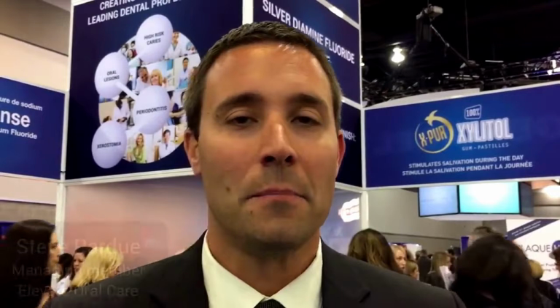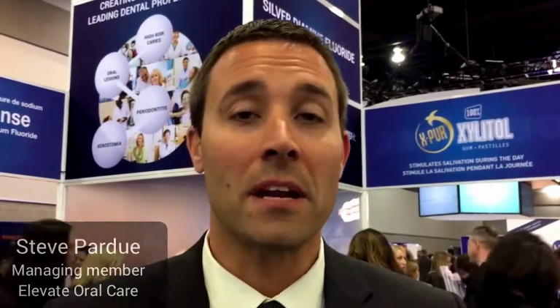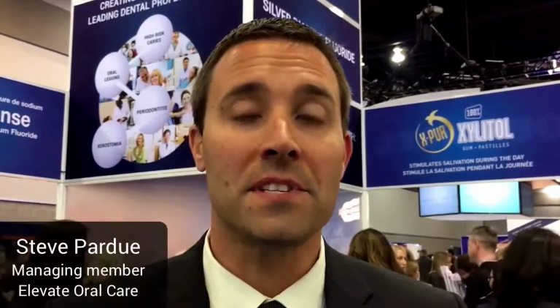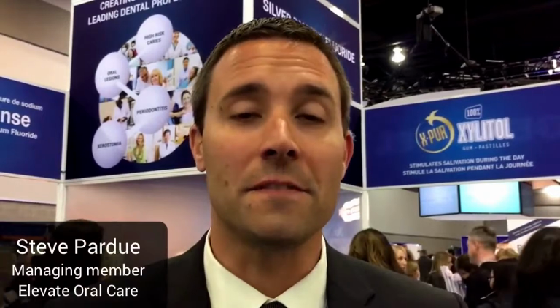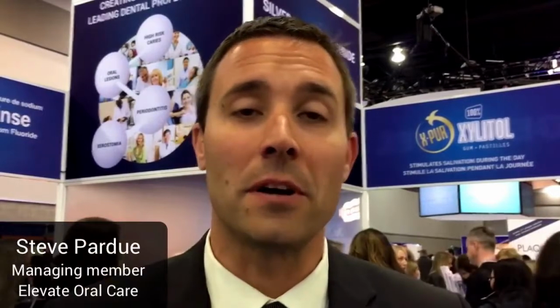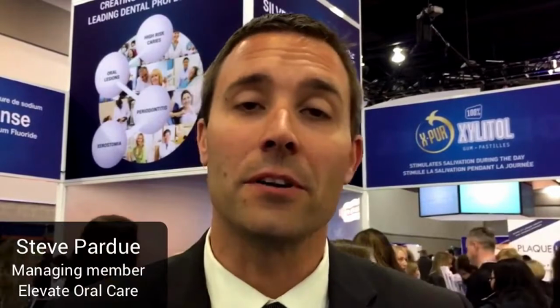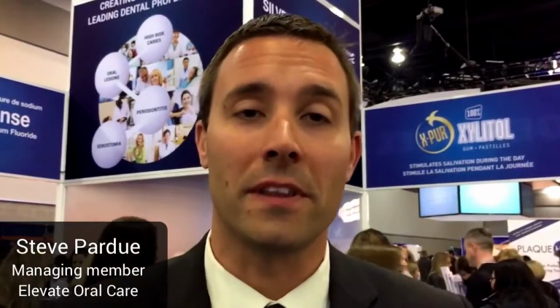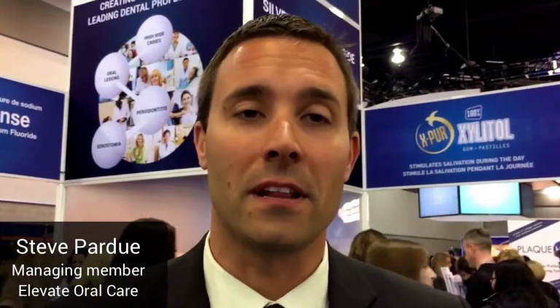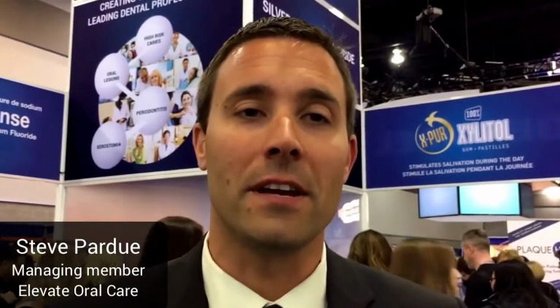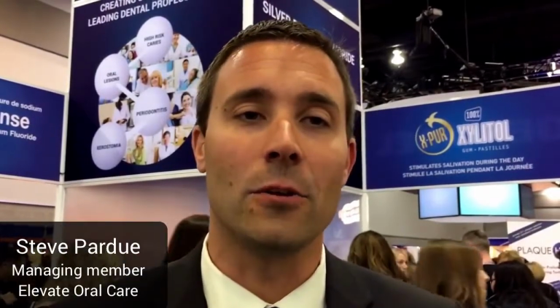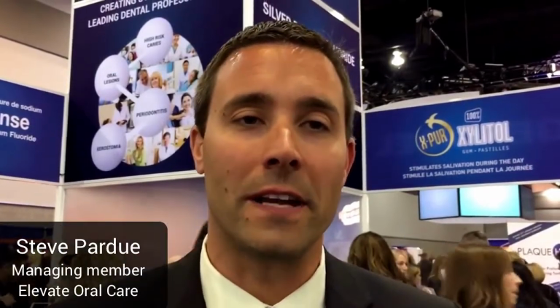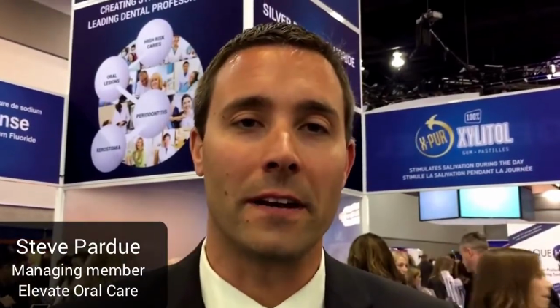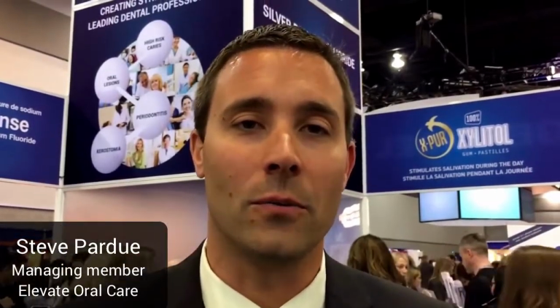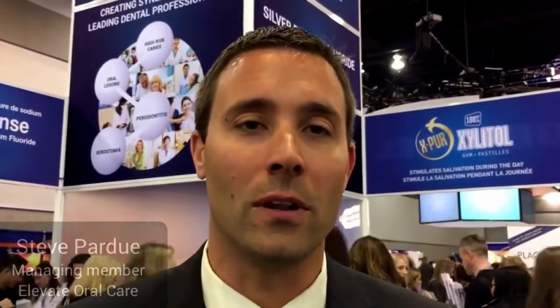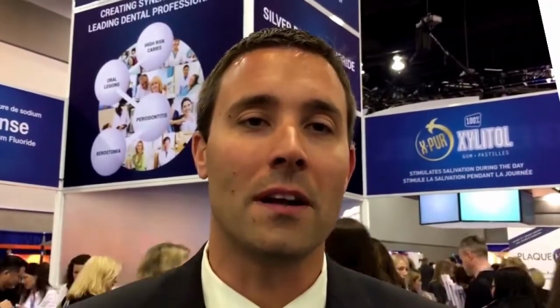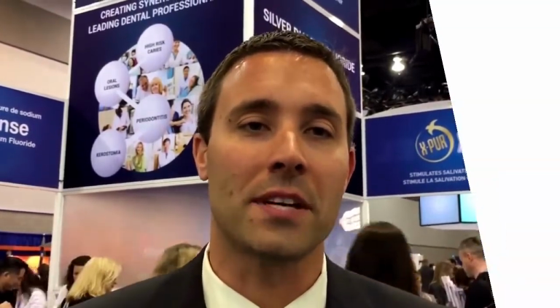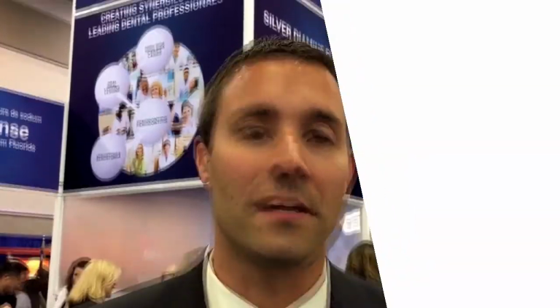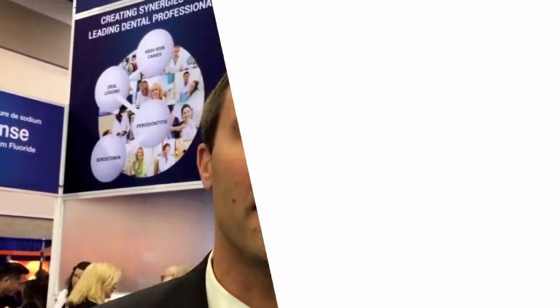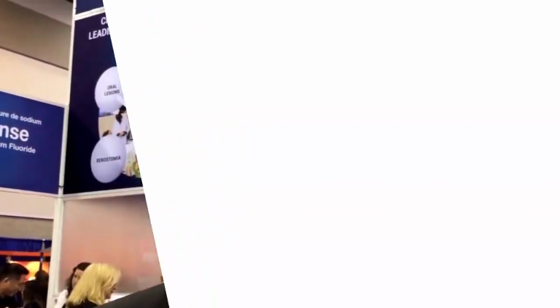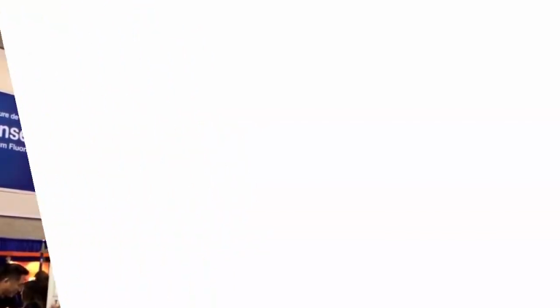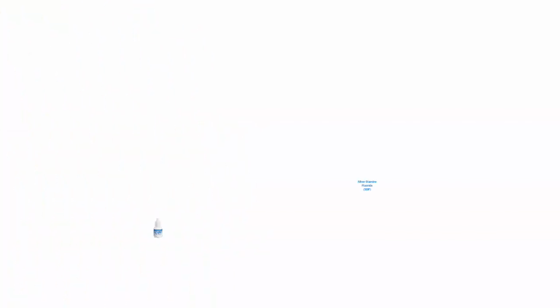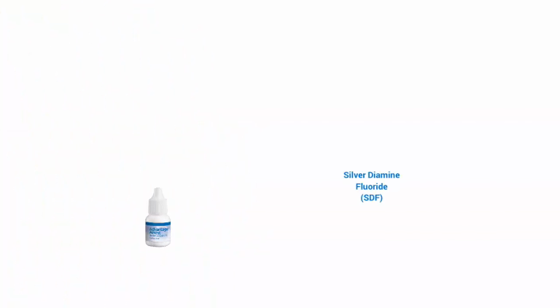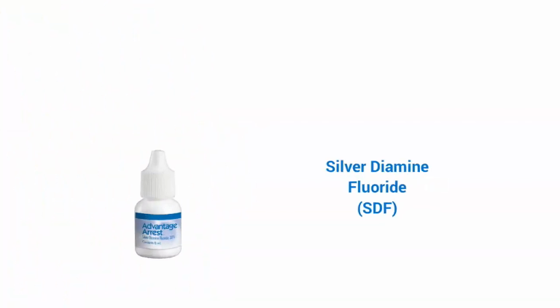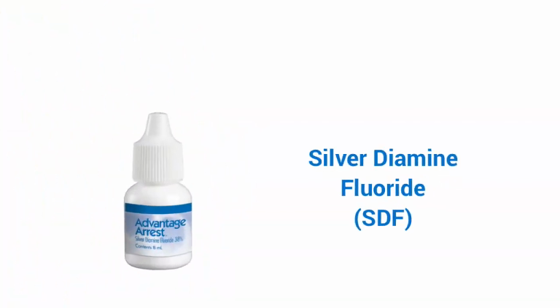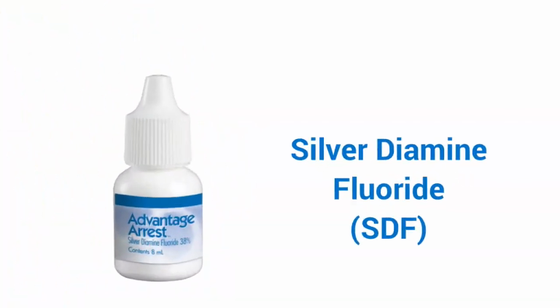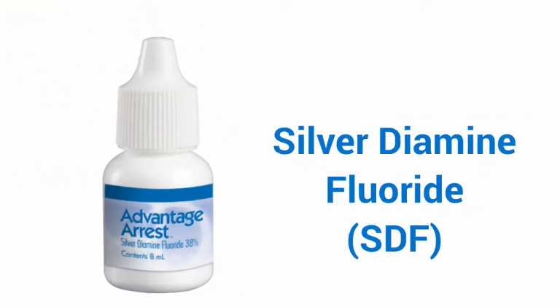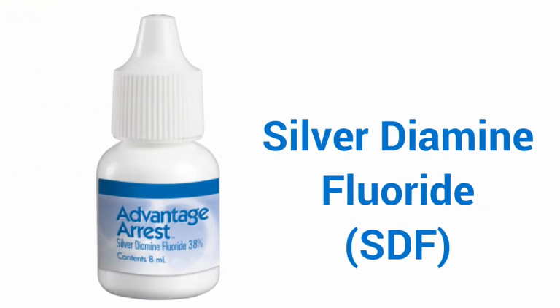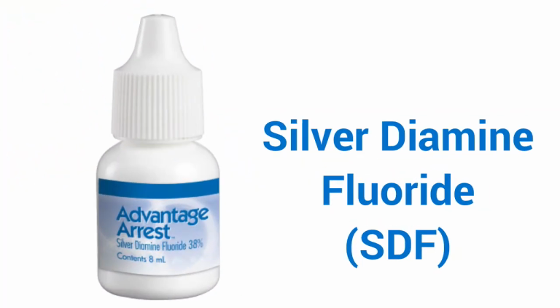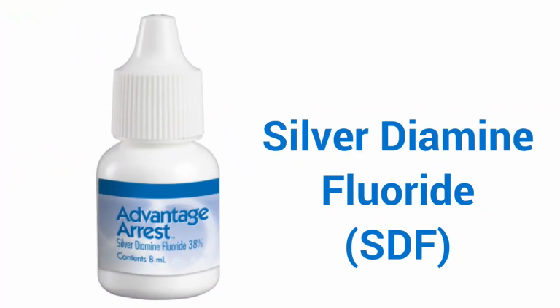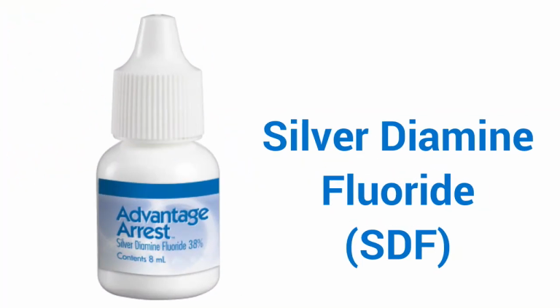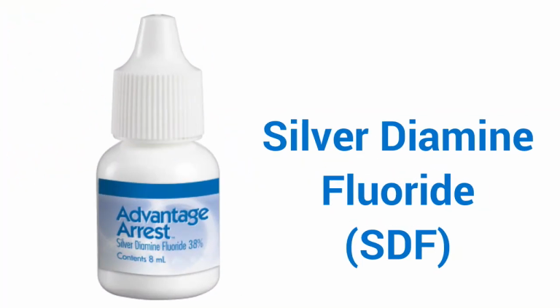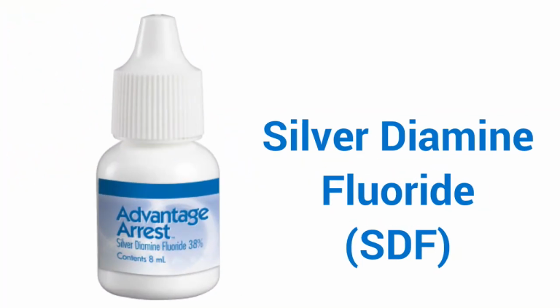My name is Steve Pardue with Elevate Oral Care. We're launching Vanager-S silver diamine fluoride with Oral Science.